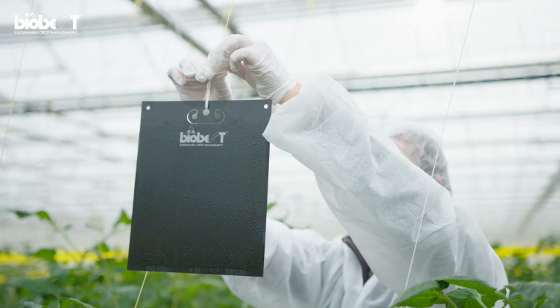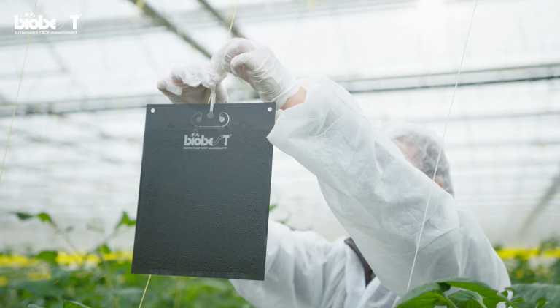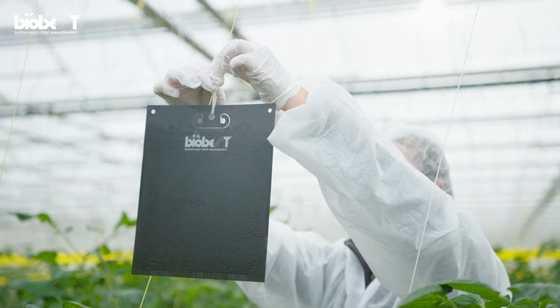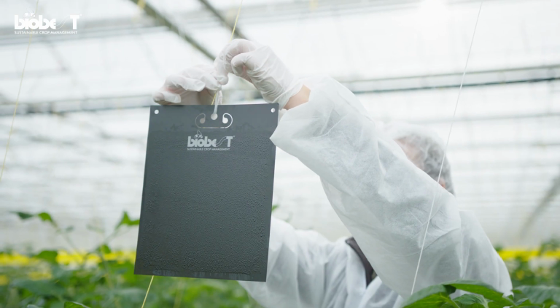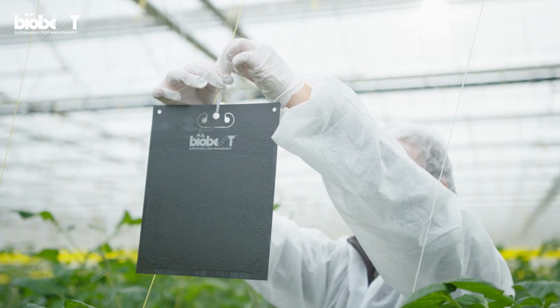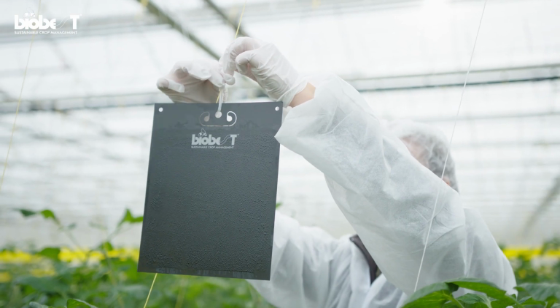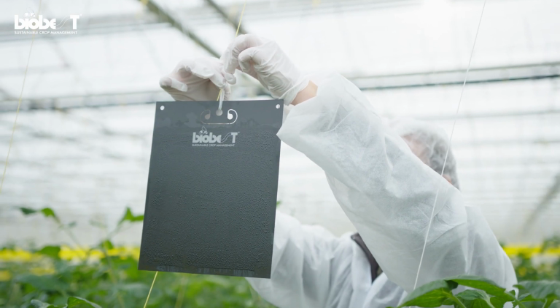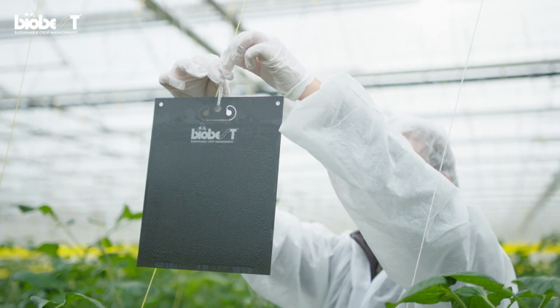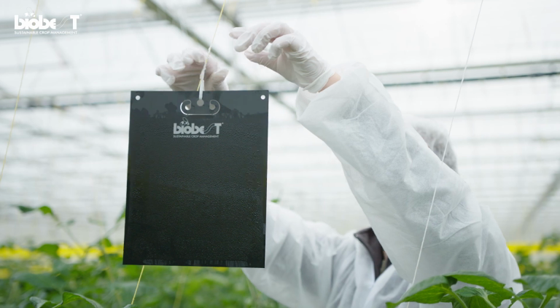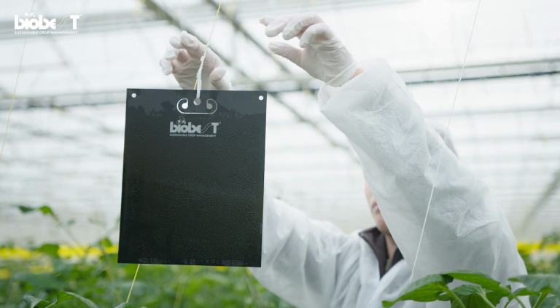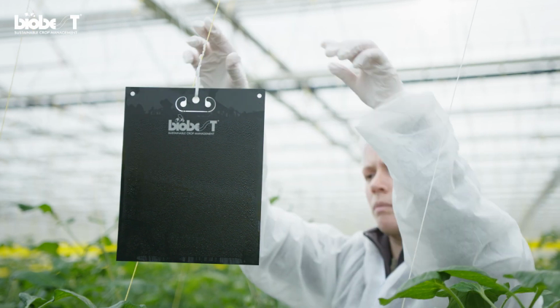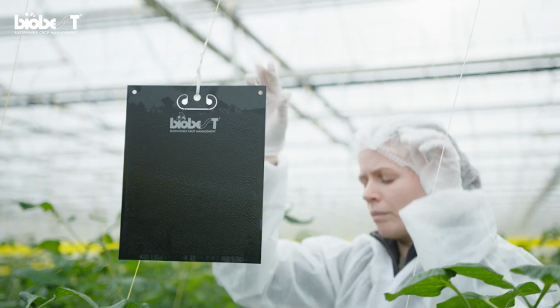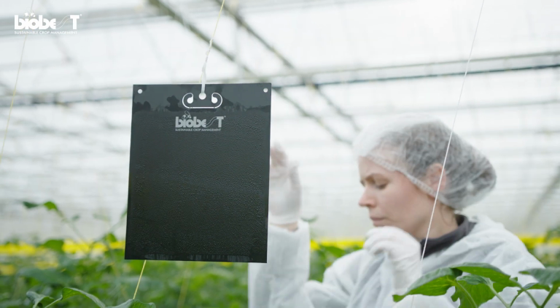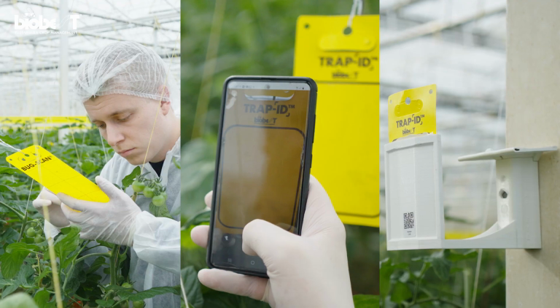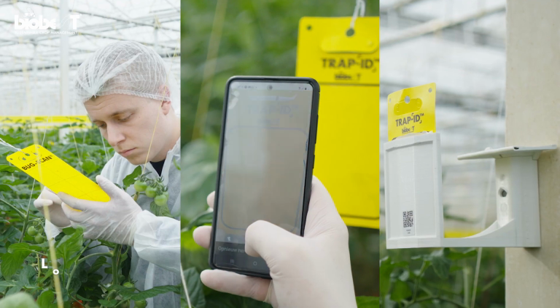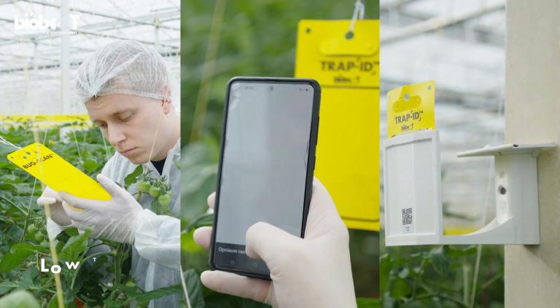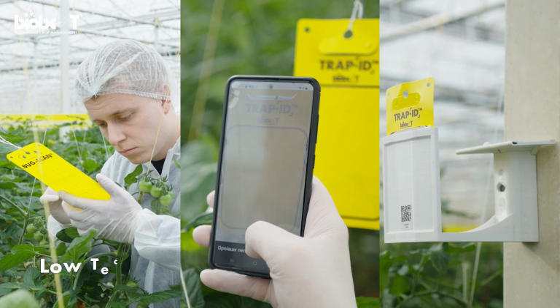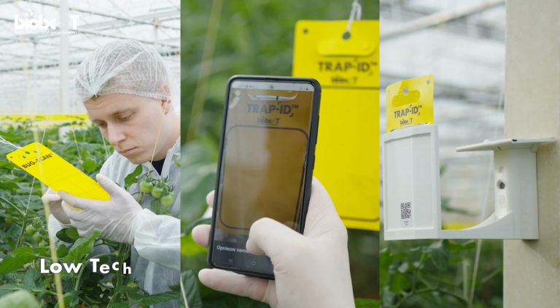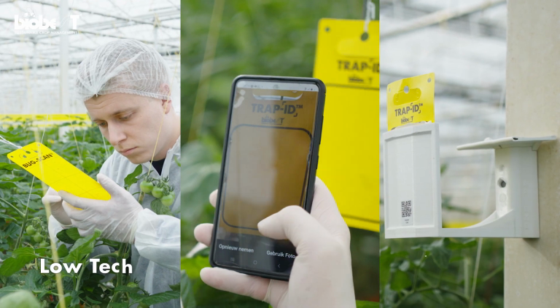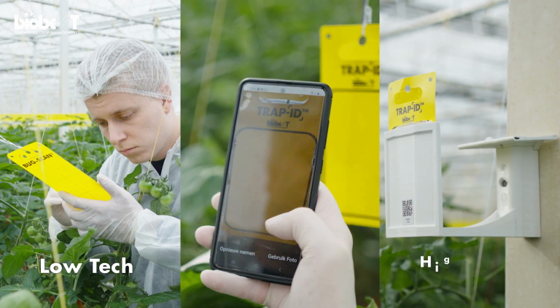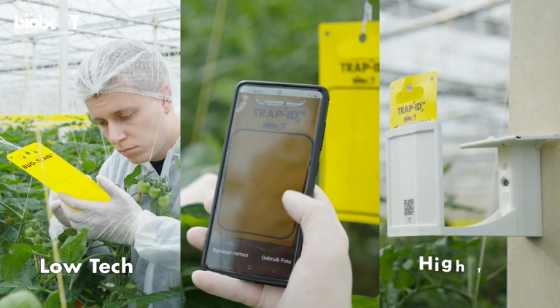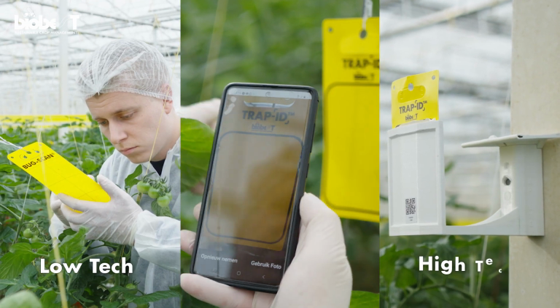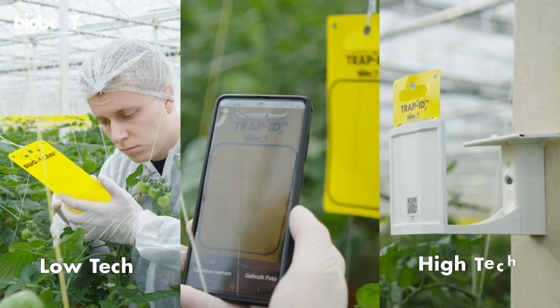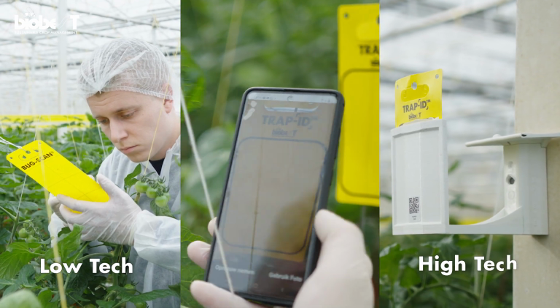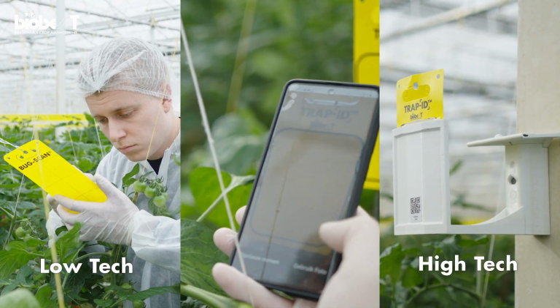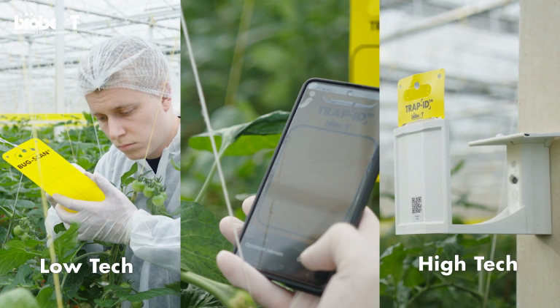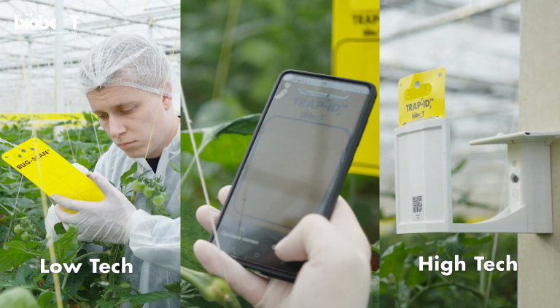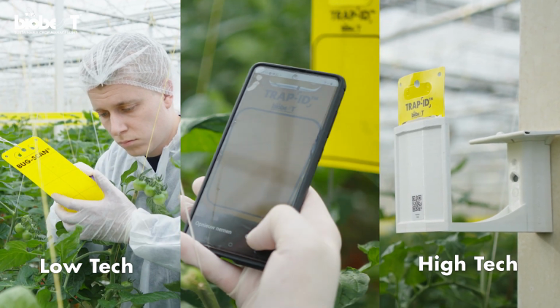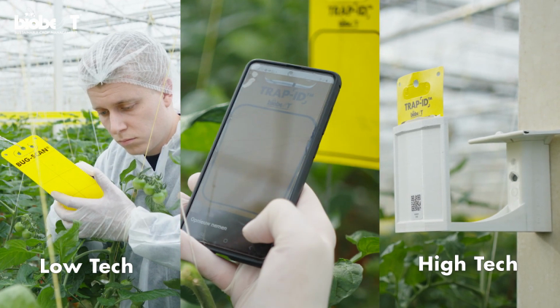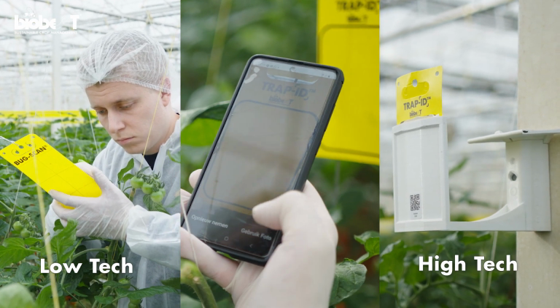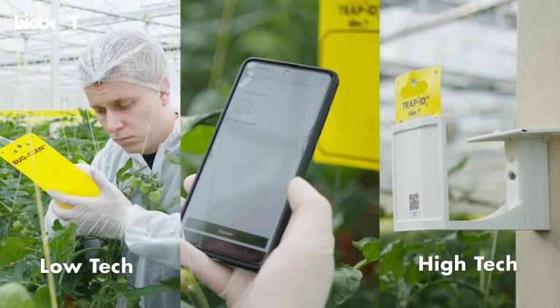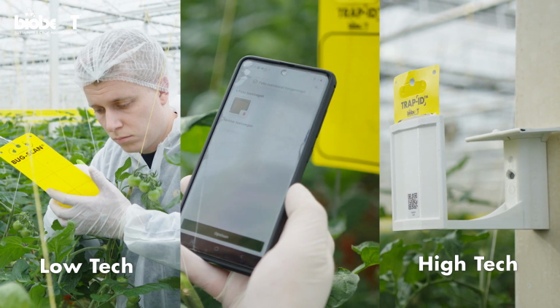Biobest offers various scouting solutions, ranging from low-tech to high-tech, depending on your wishes.